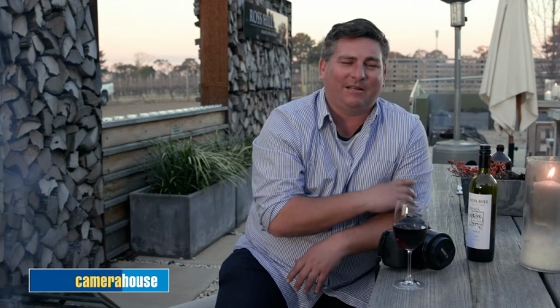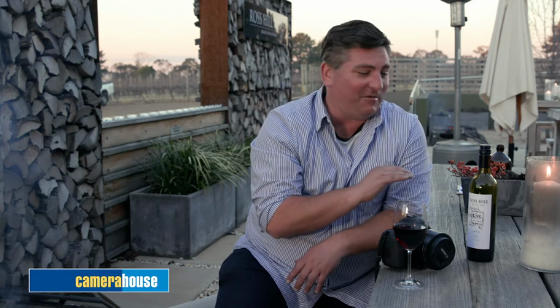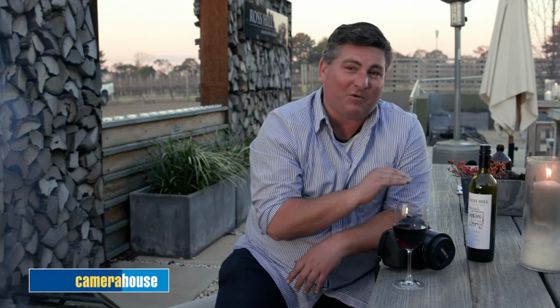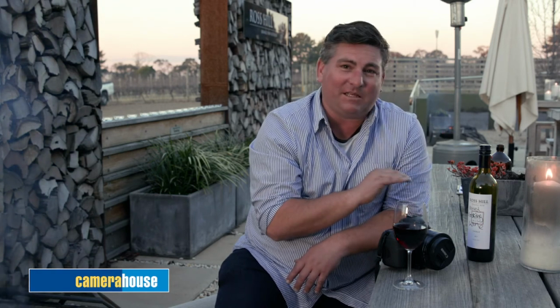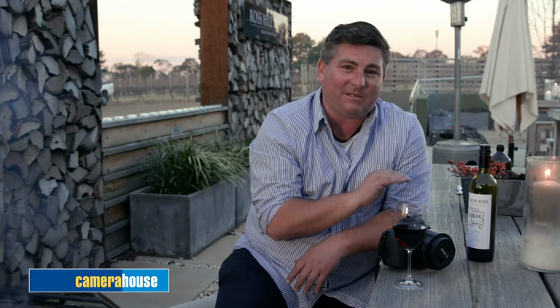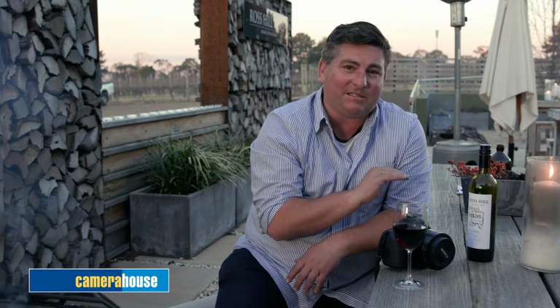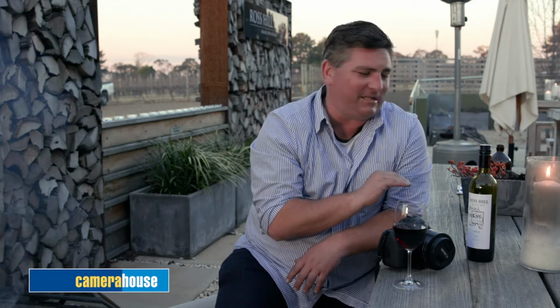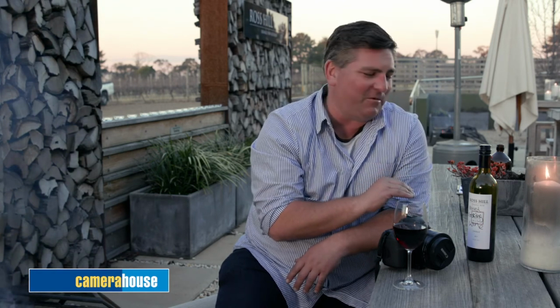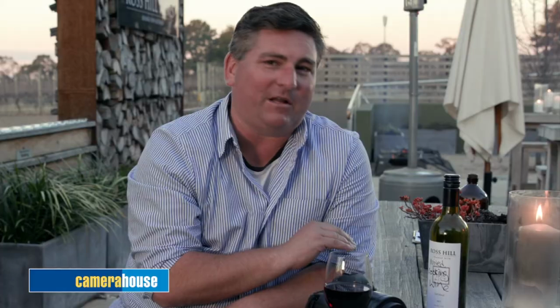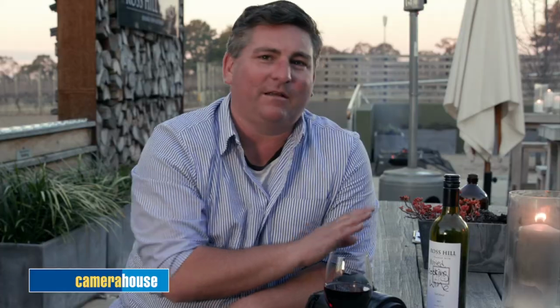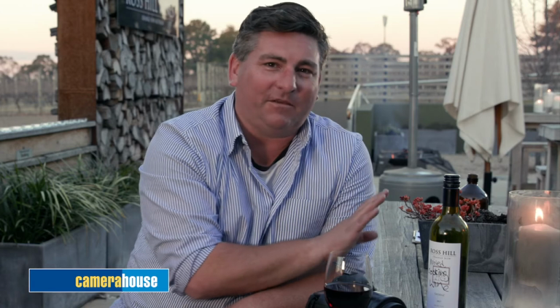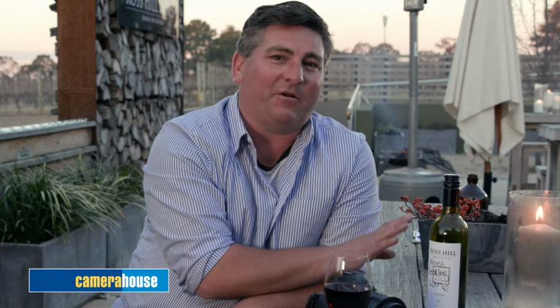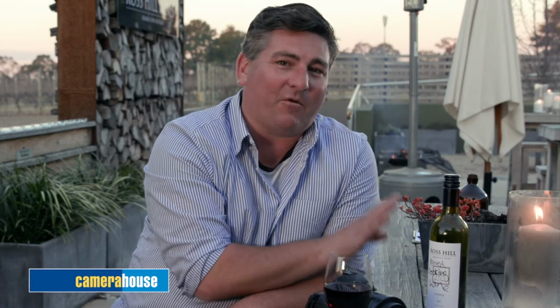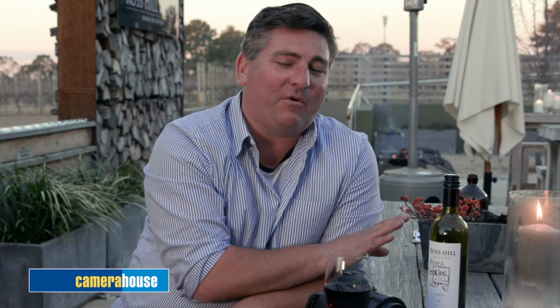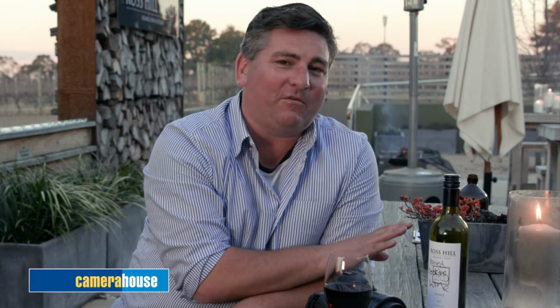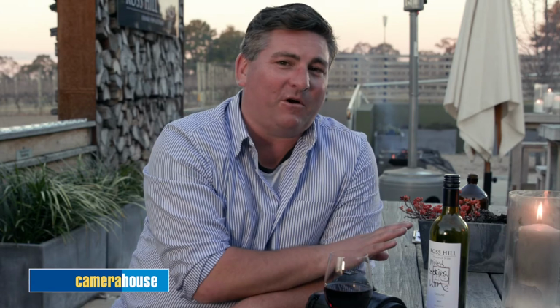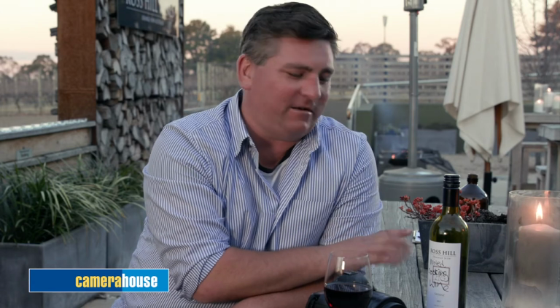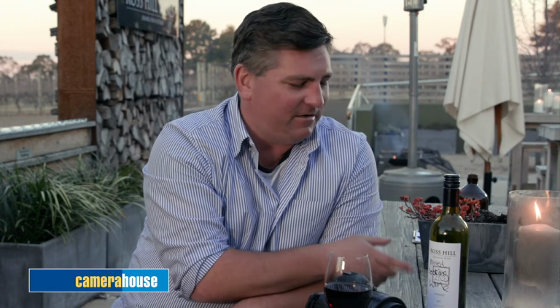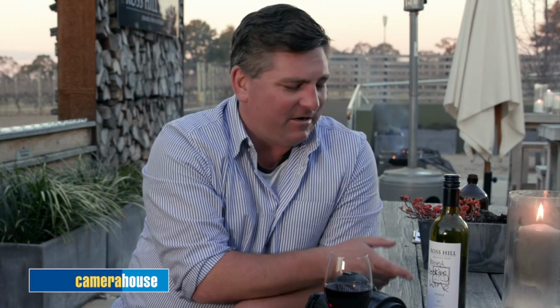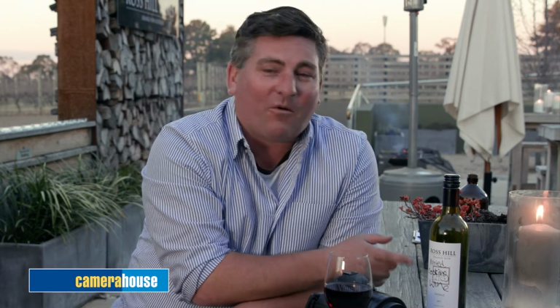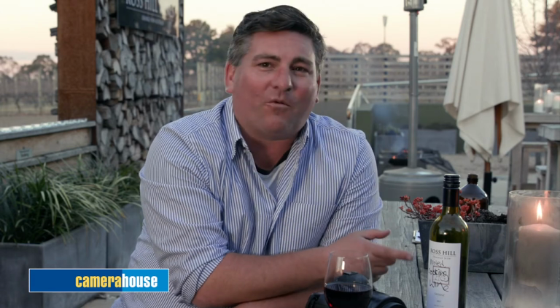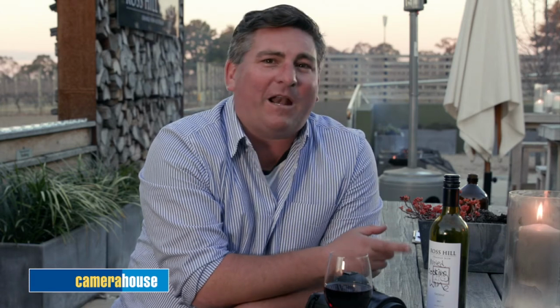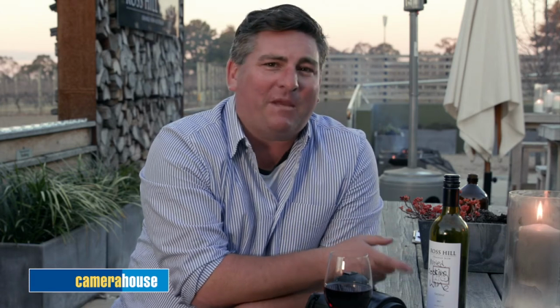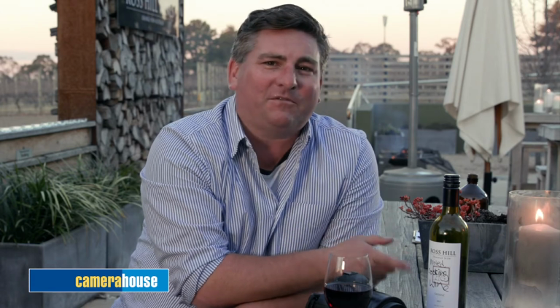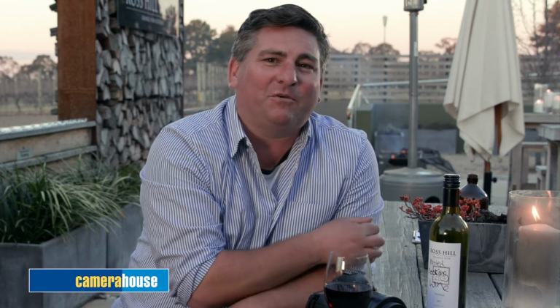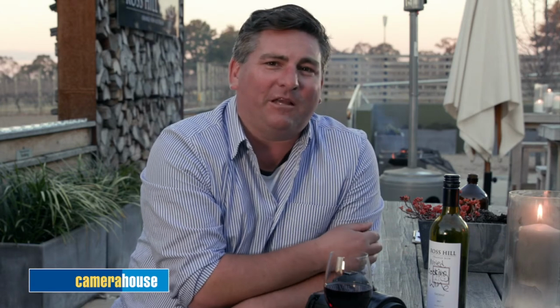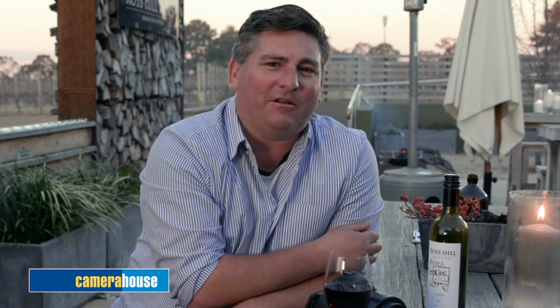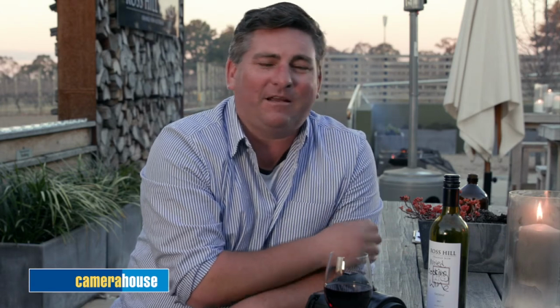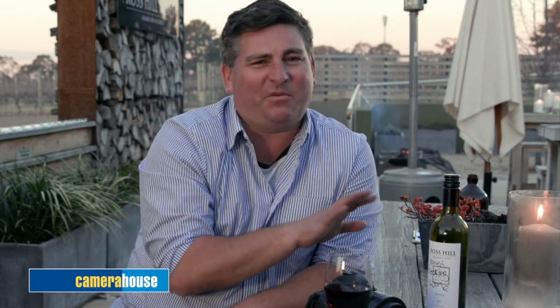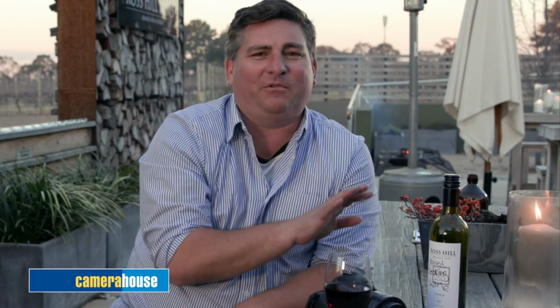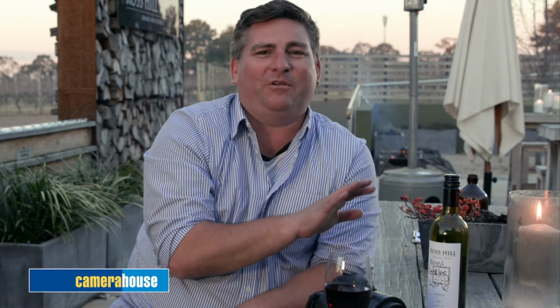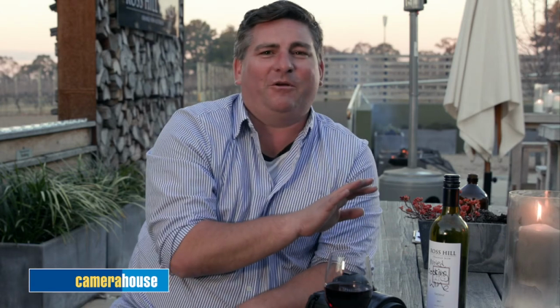Now the fourth tip — this is a secret one. If you've got a great bottle of wine, write 'for cooking' on it and people will leave it alone.